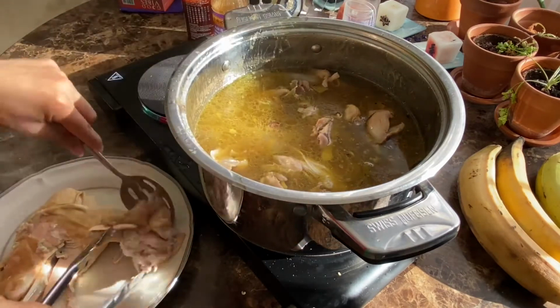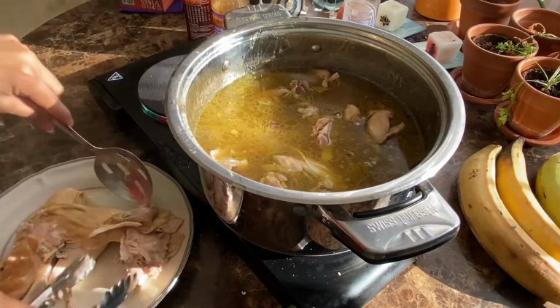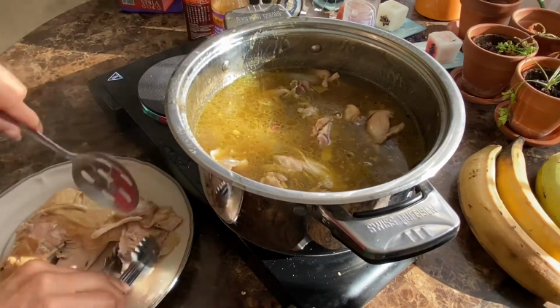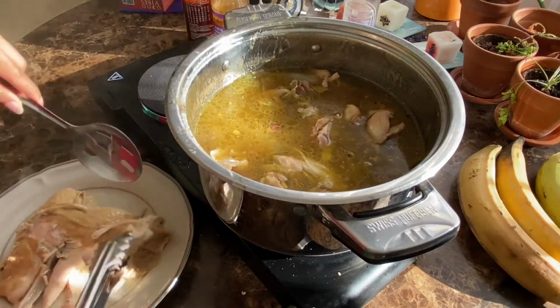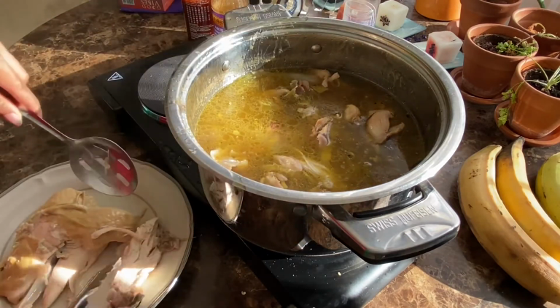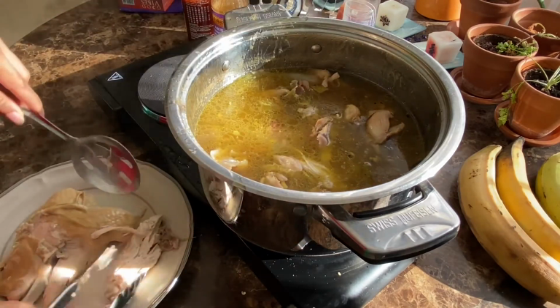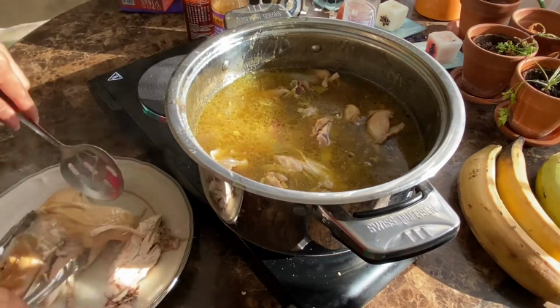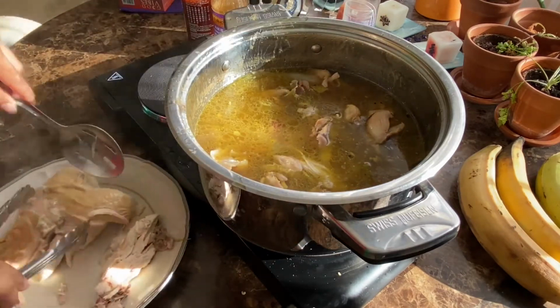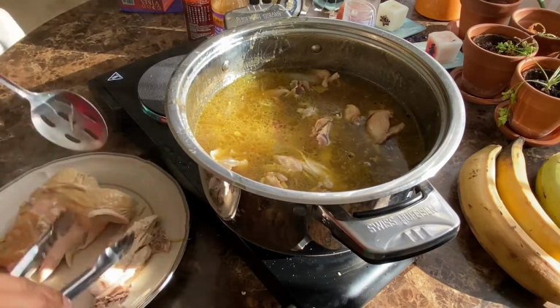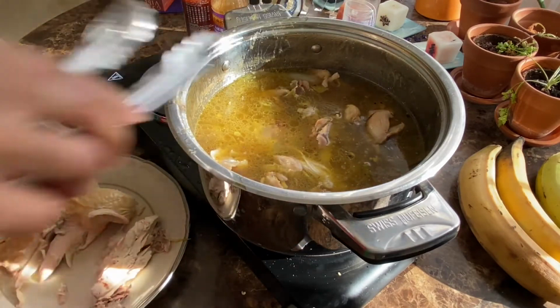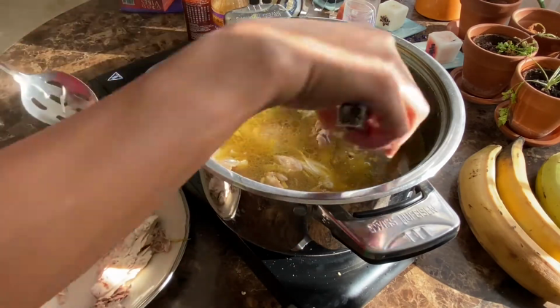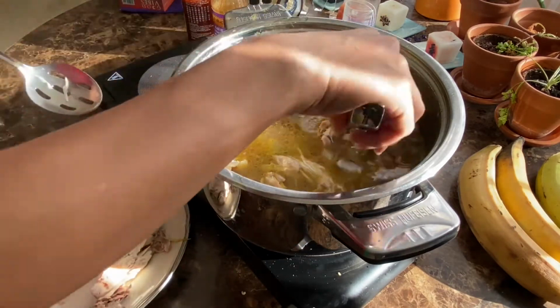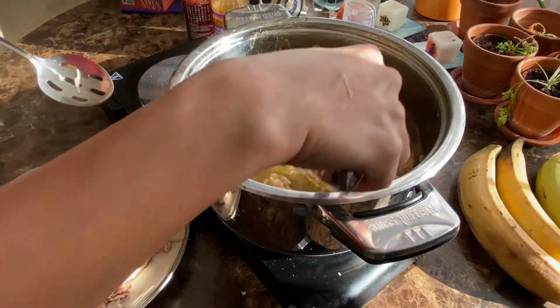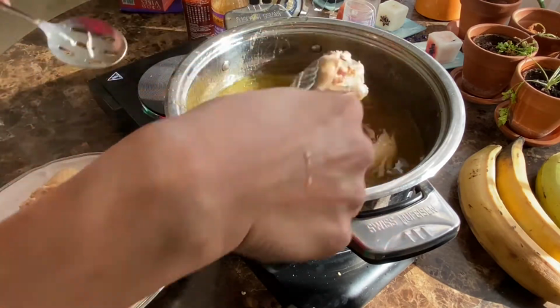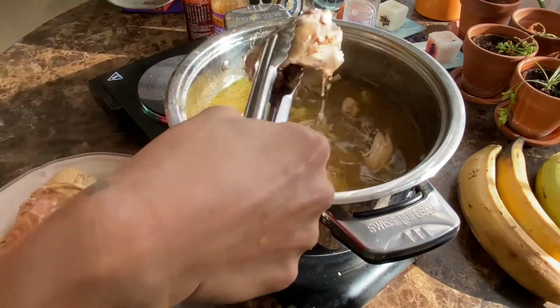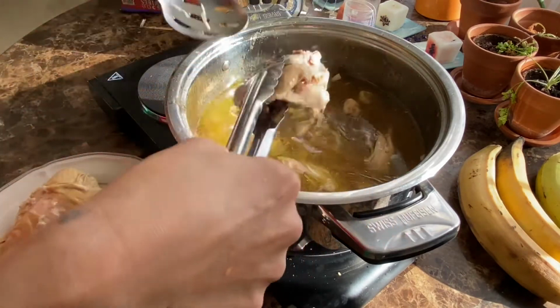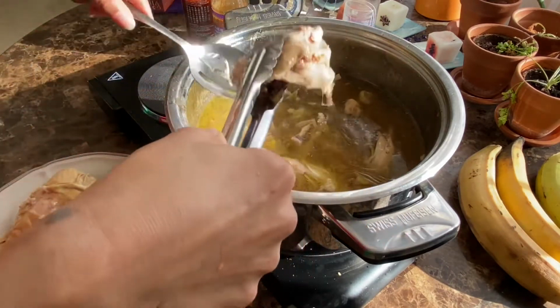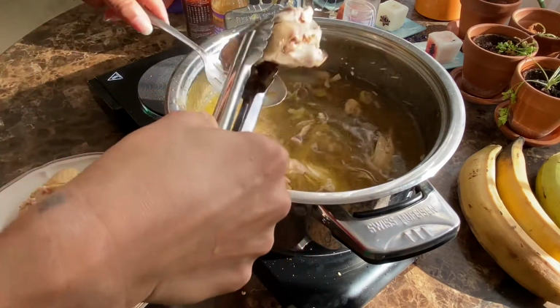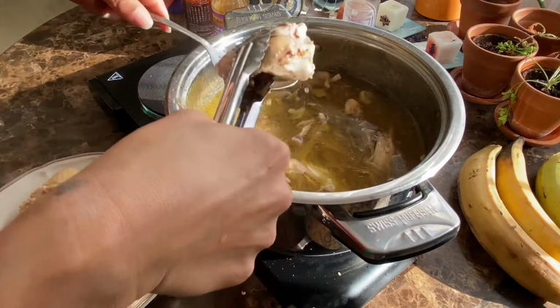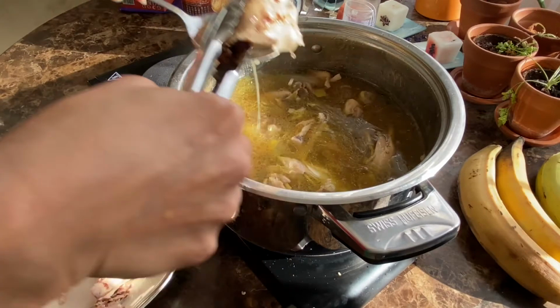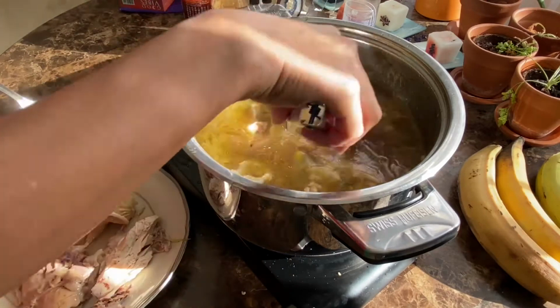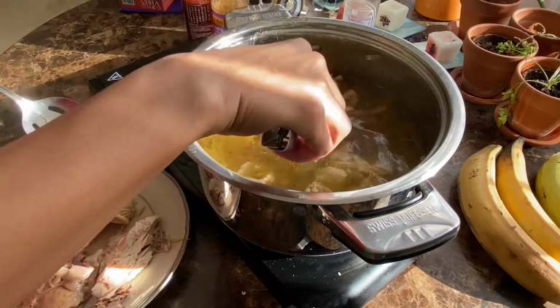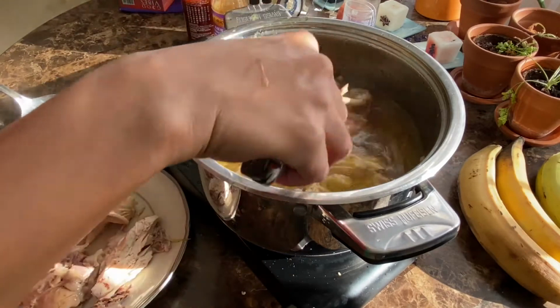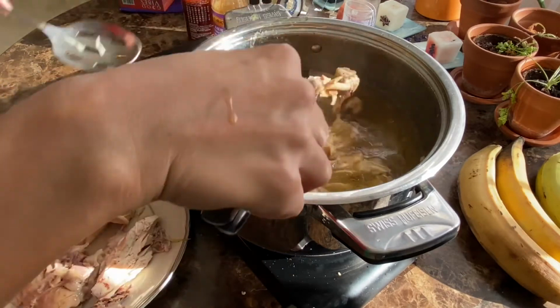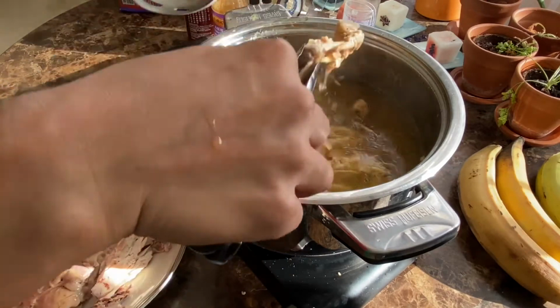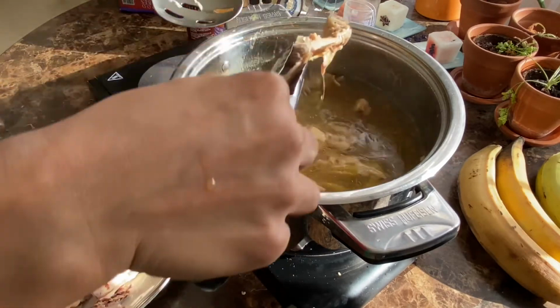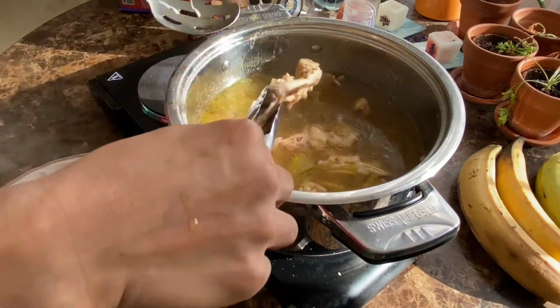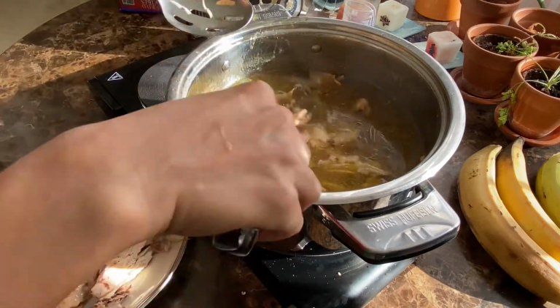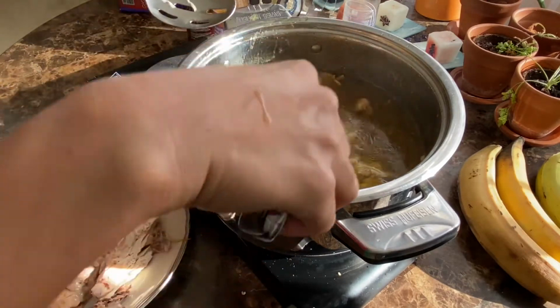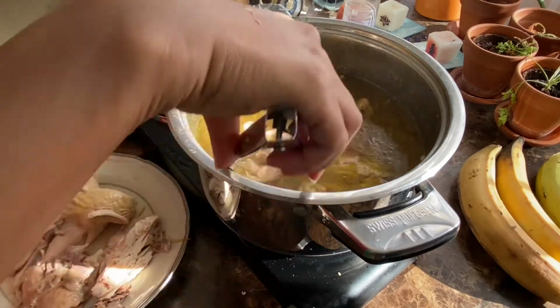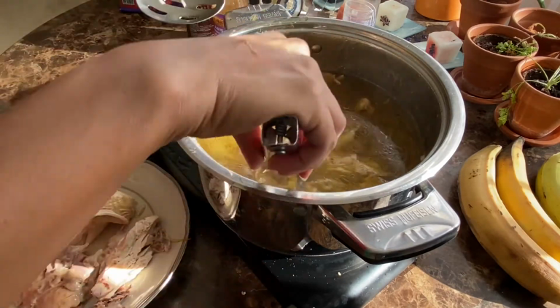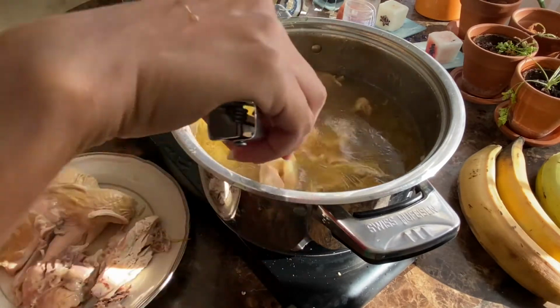Go ahead and strain everything out of your broth, then we're going to plate up — it's time to eat!